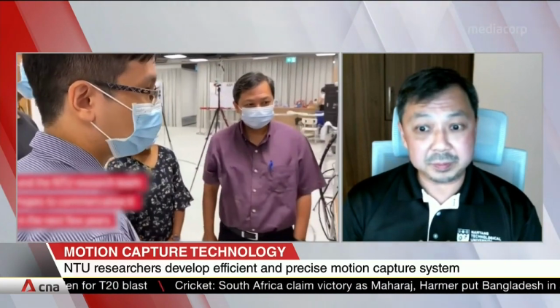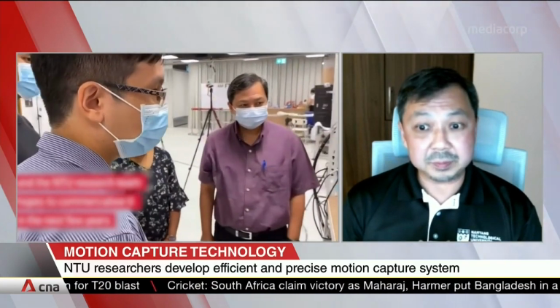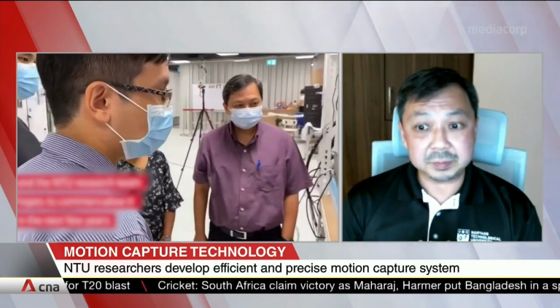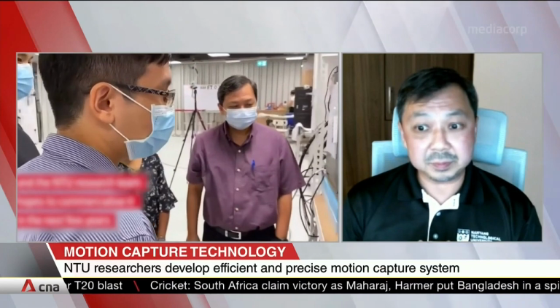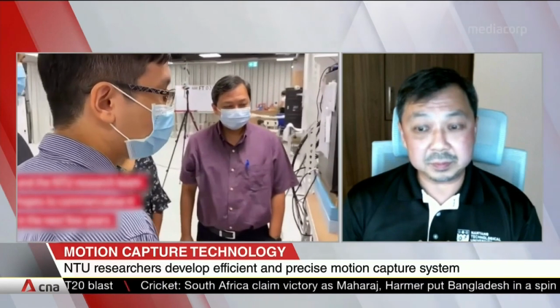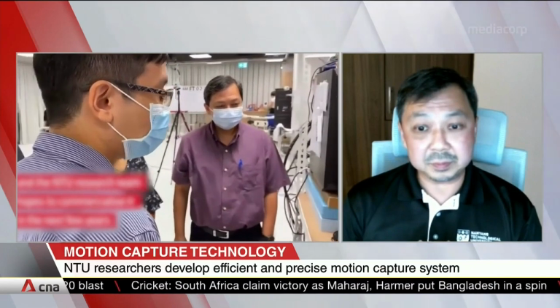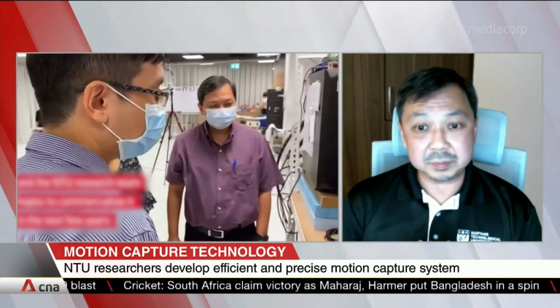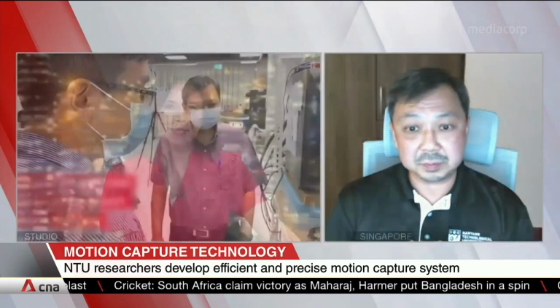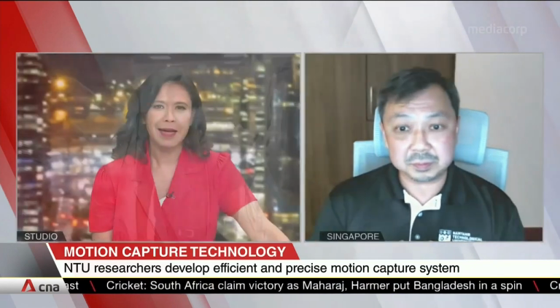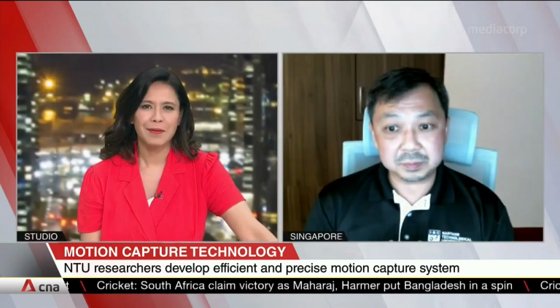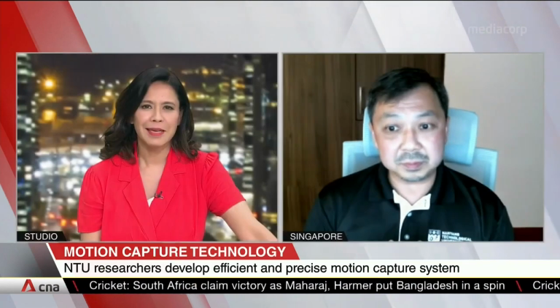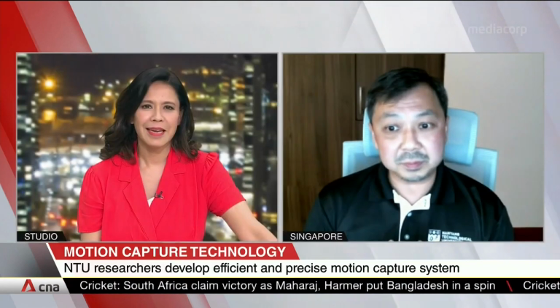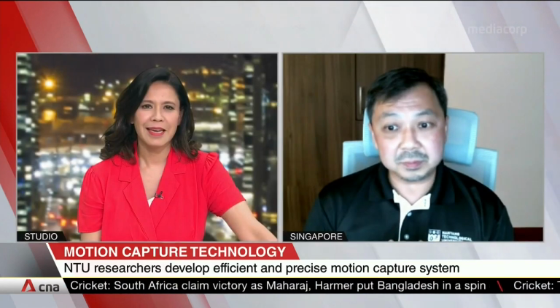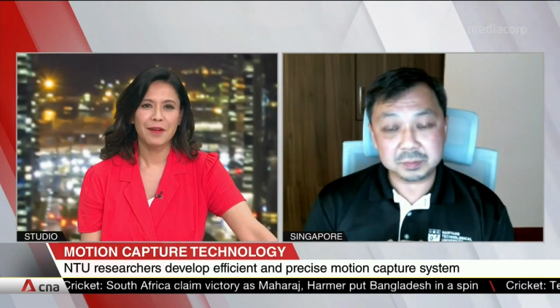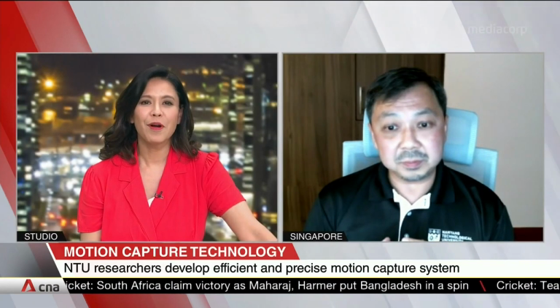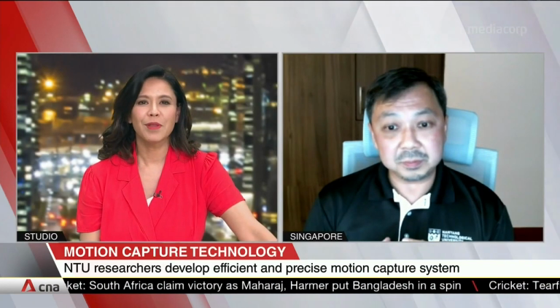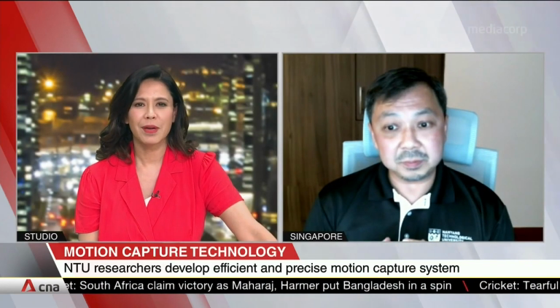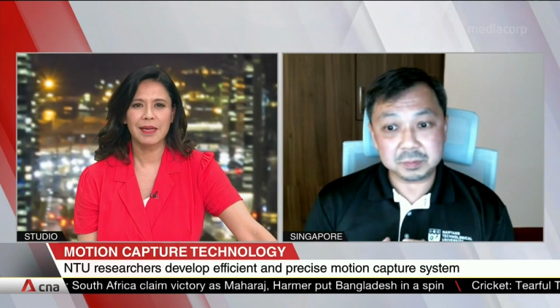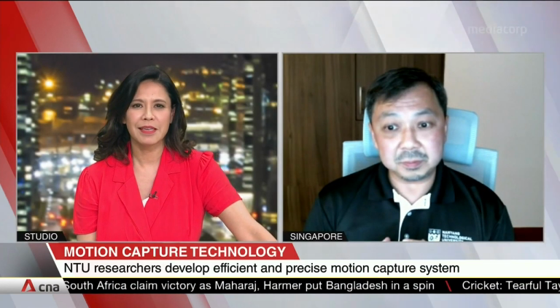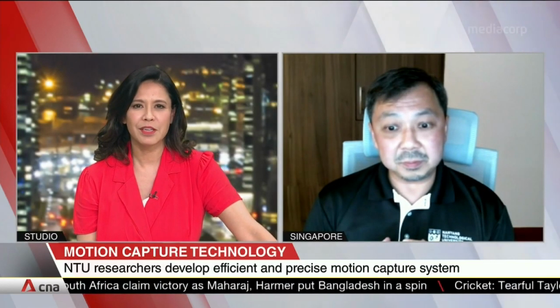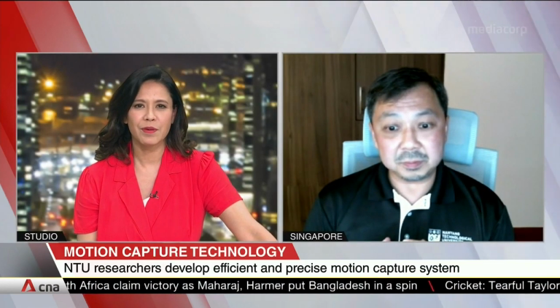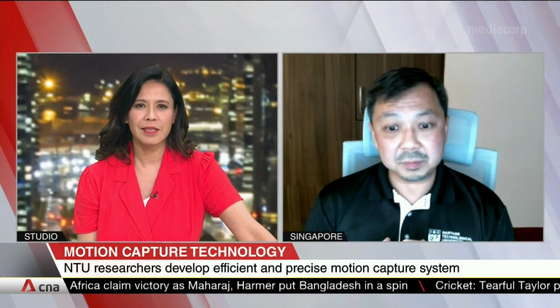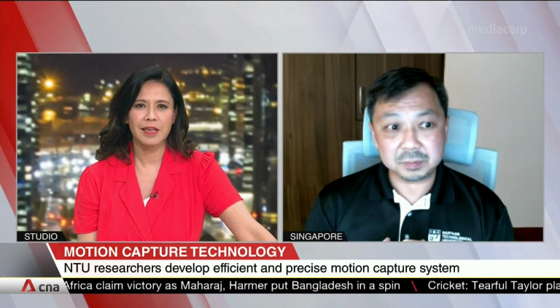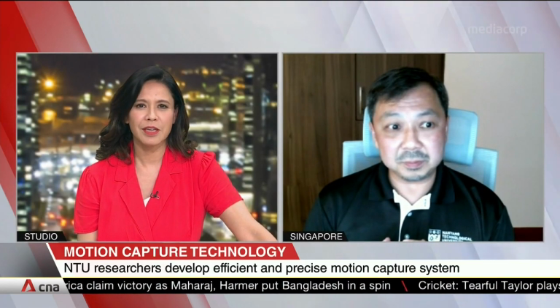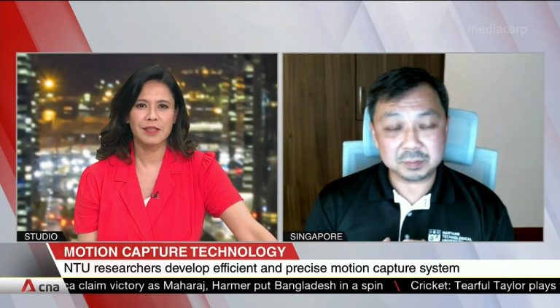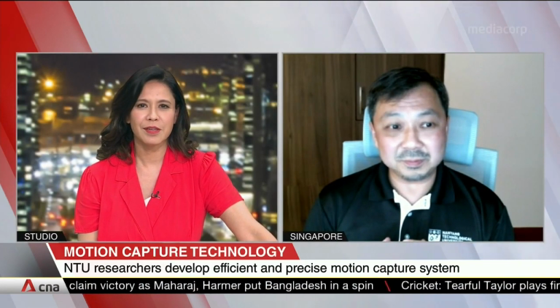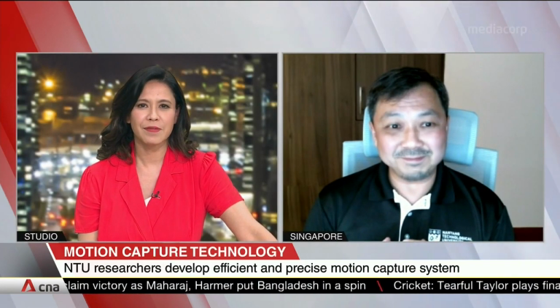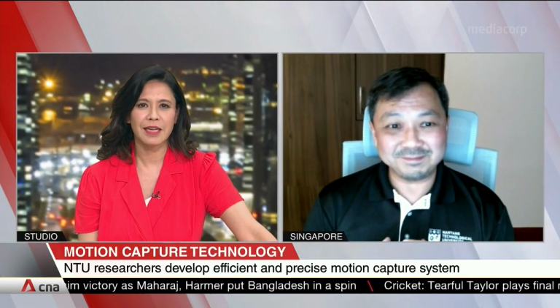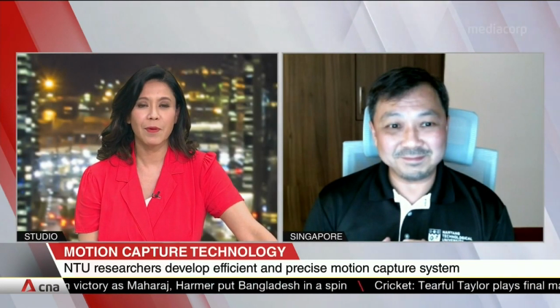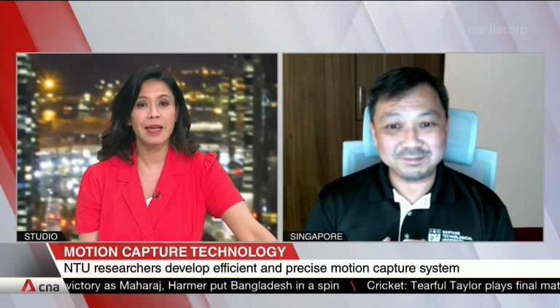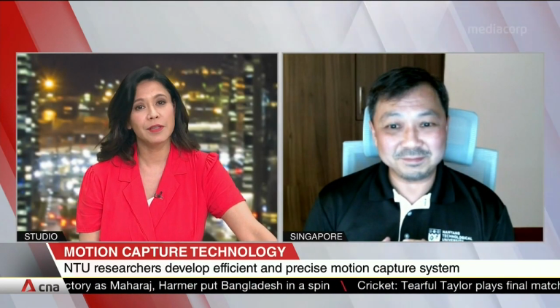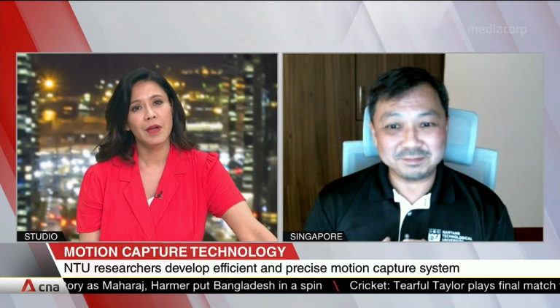Associate Professor Ang Wei-Tek from the Rehabilitation Research Institute of Singapore at NTU, thank you for sharing your invention with us.